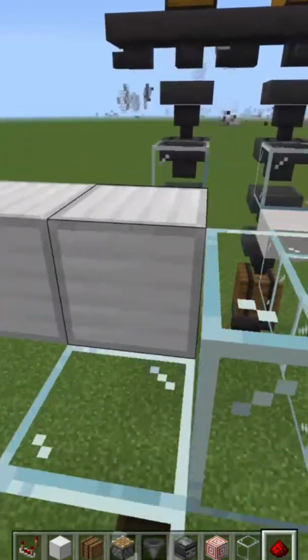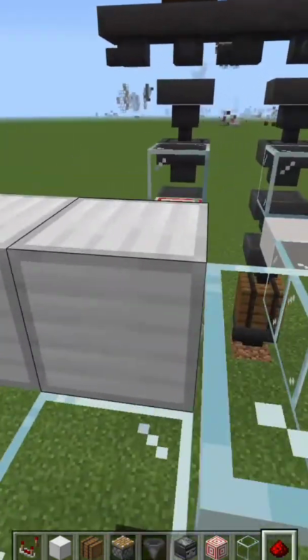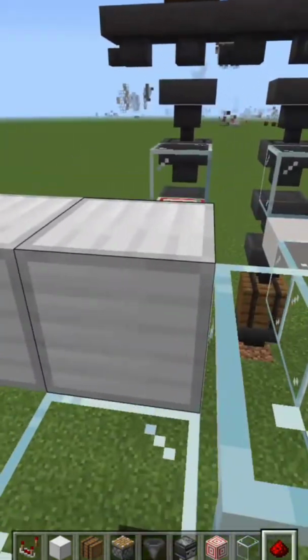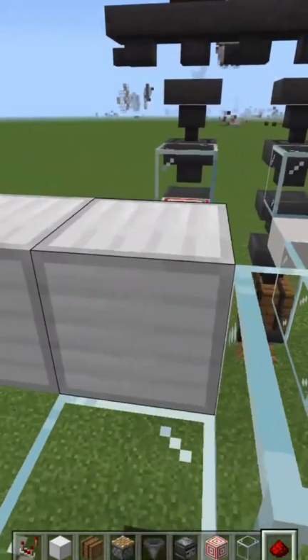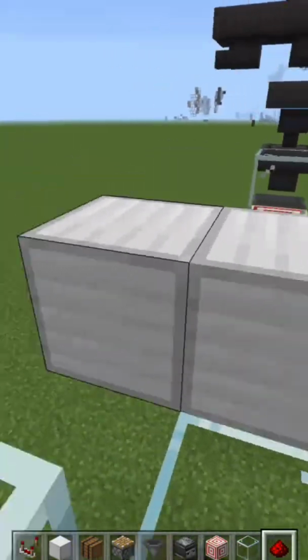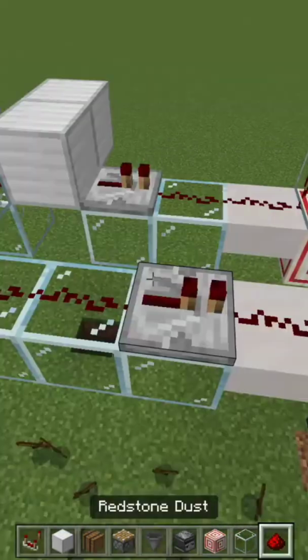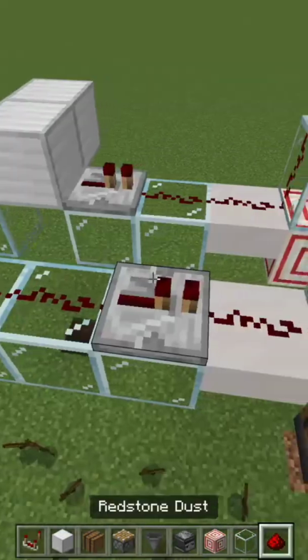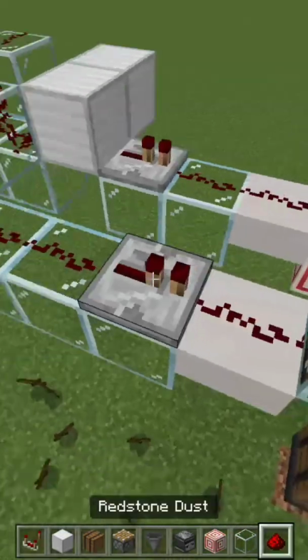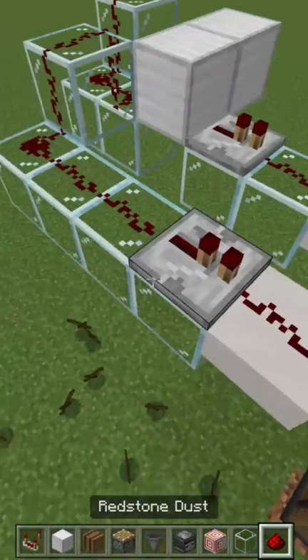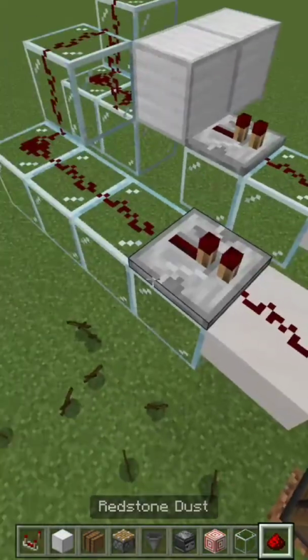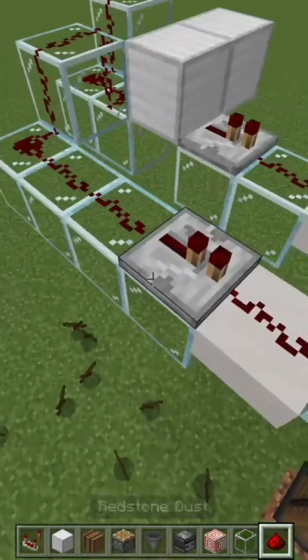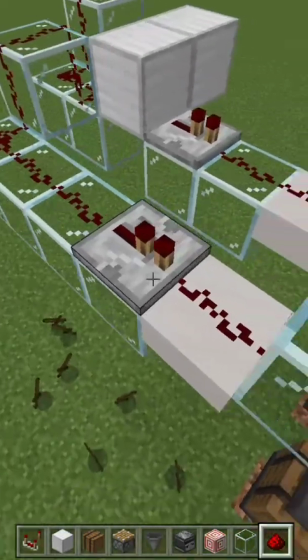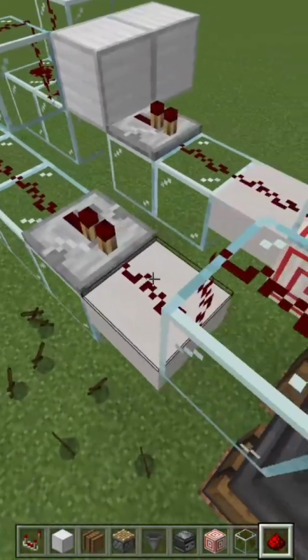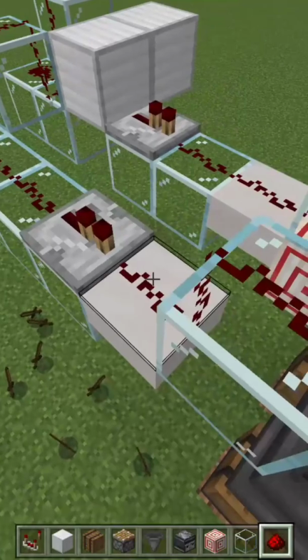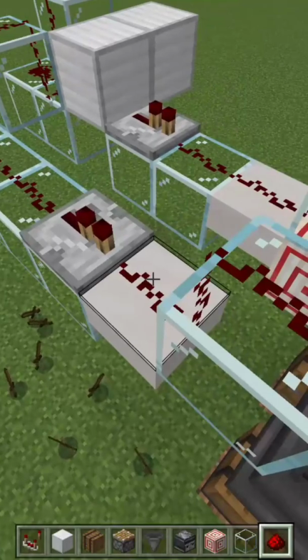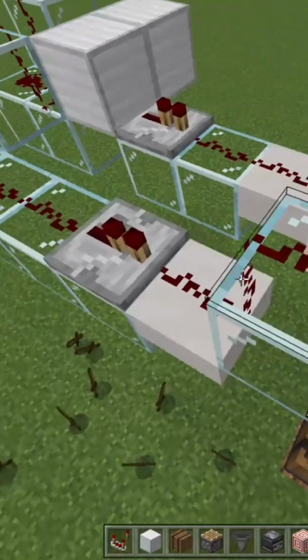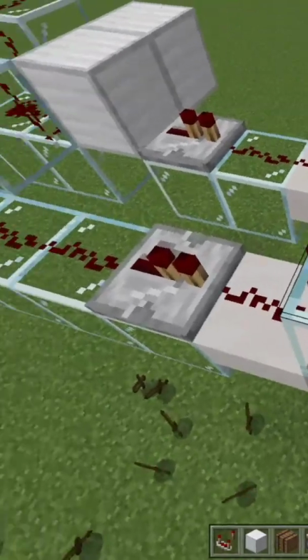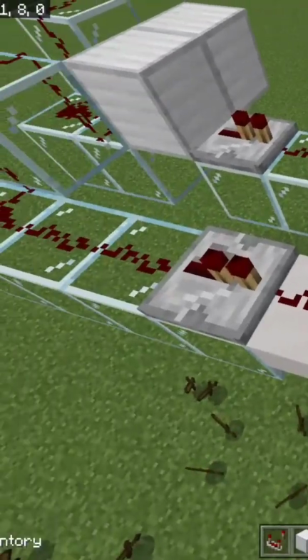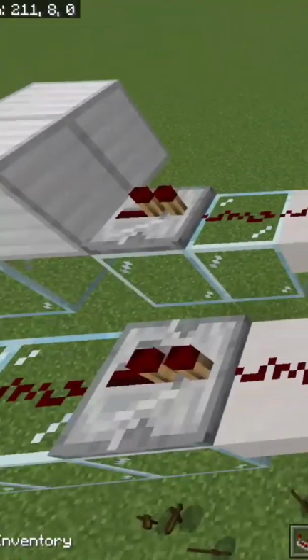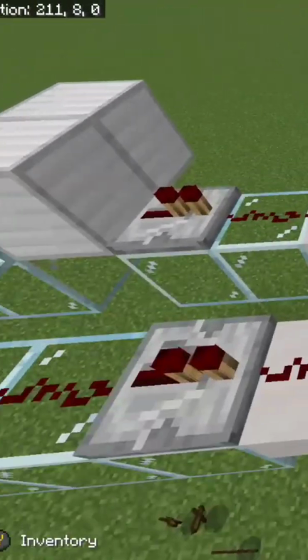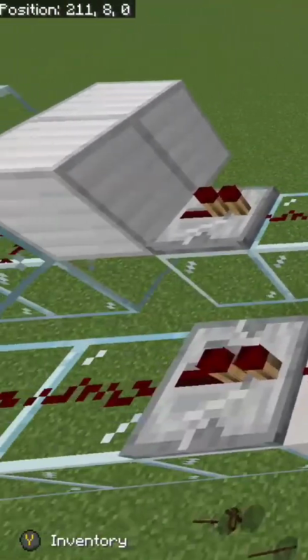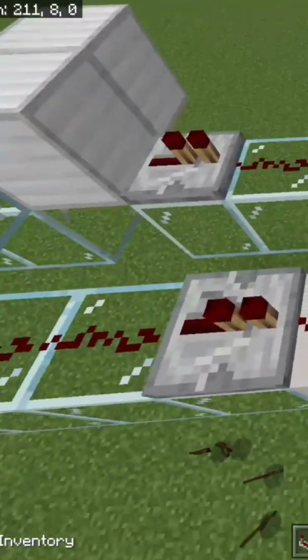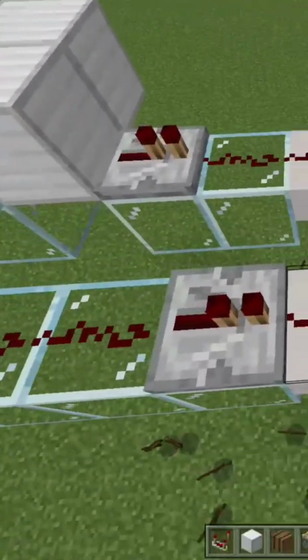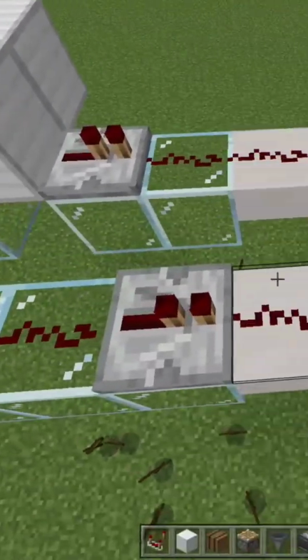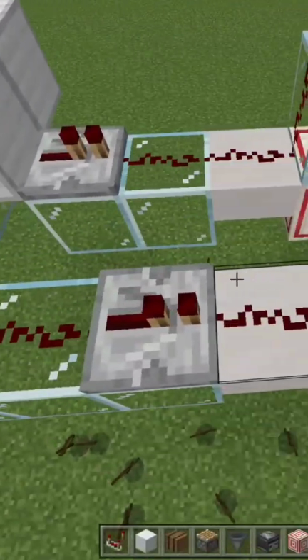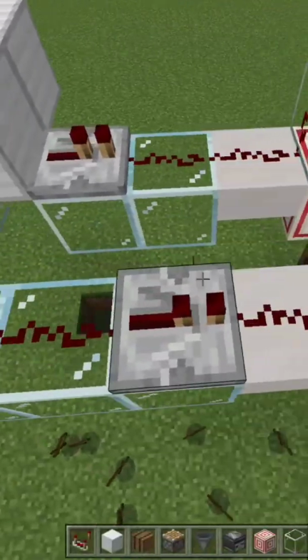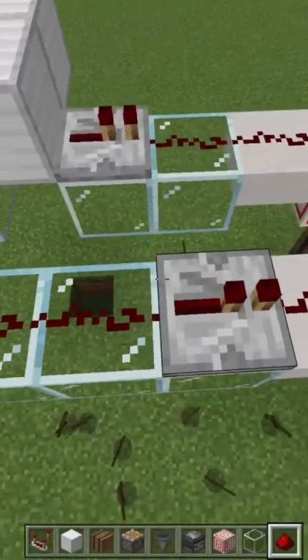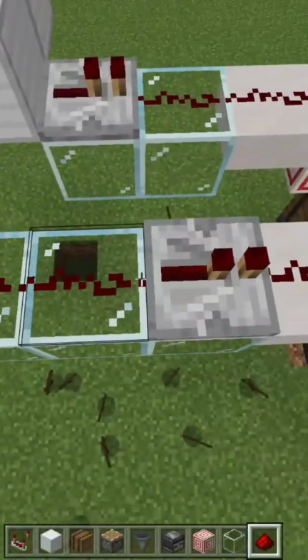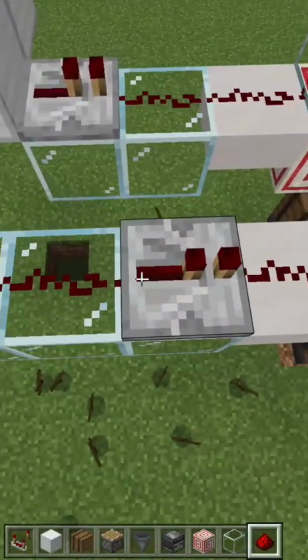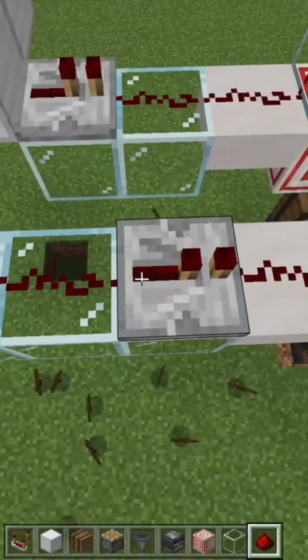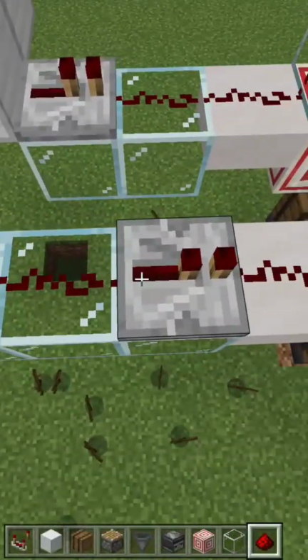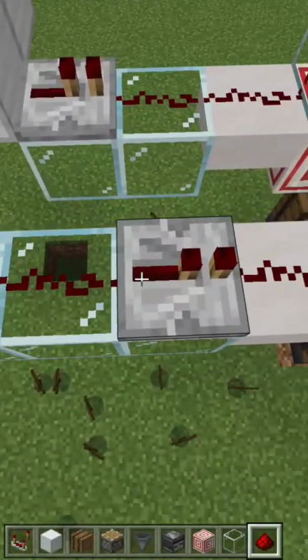Then we're going to place redstone as you see here: dust on everything except the two solid blocks, and one-tick repeaters on these specific blocks.